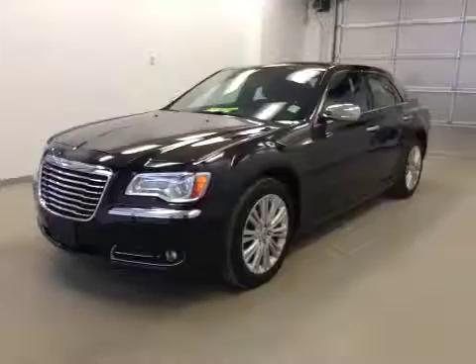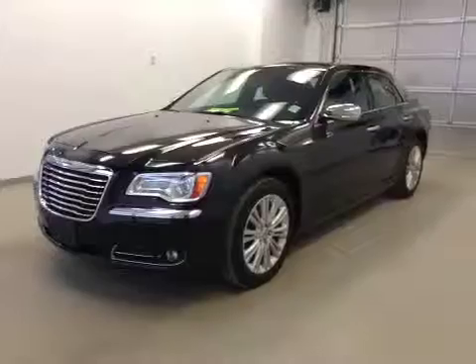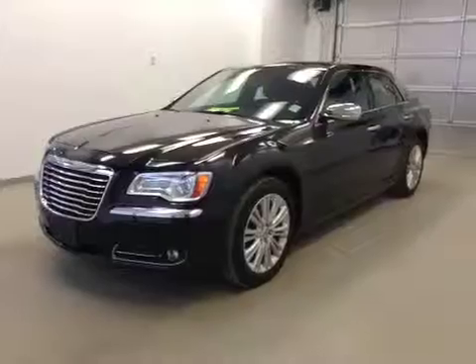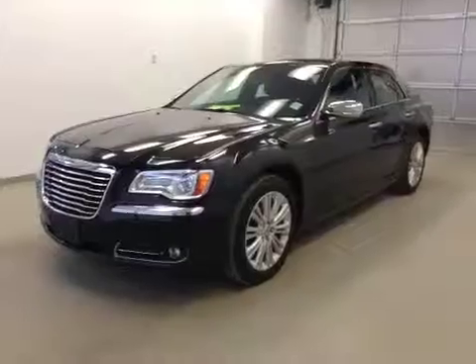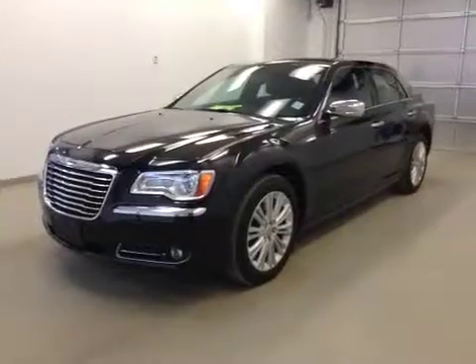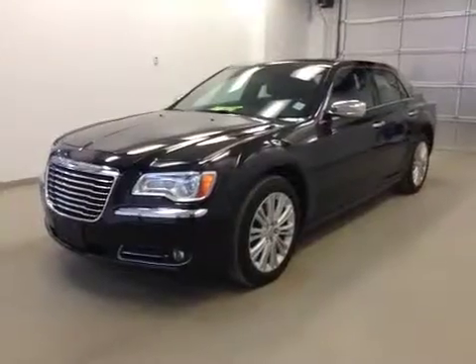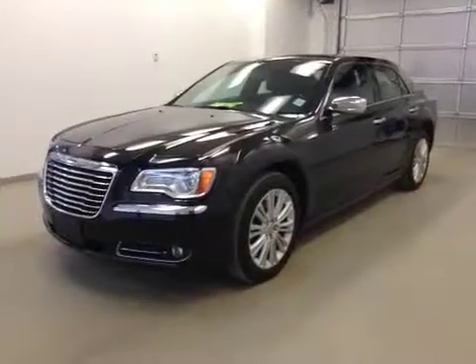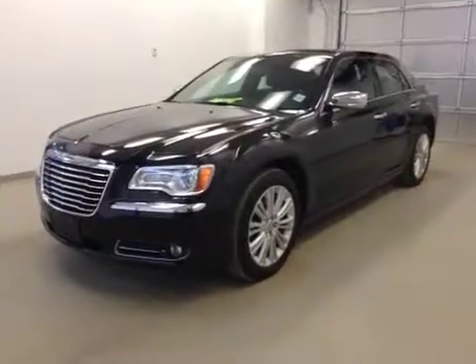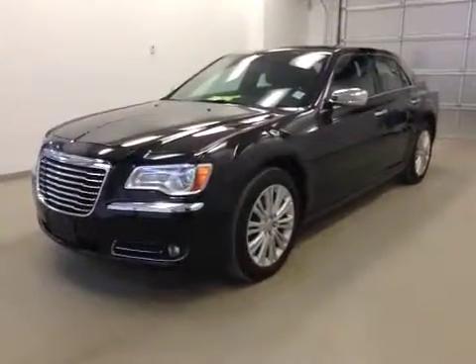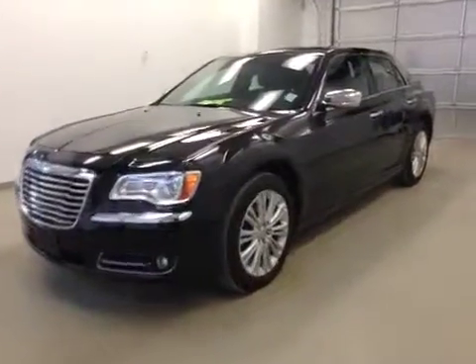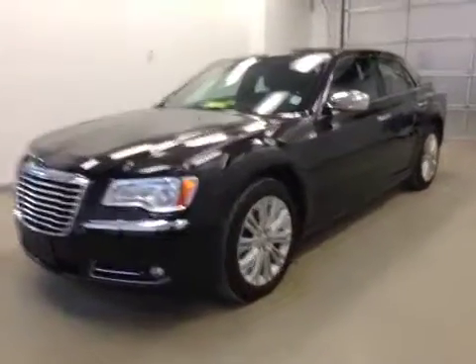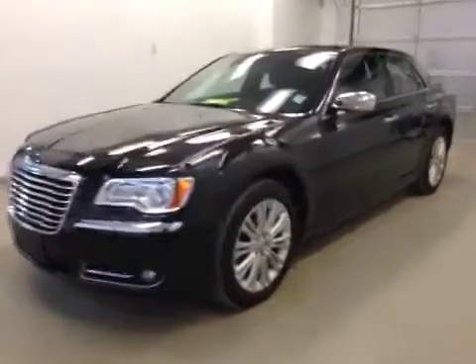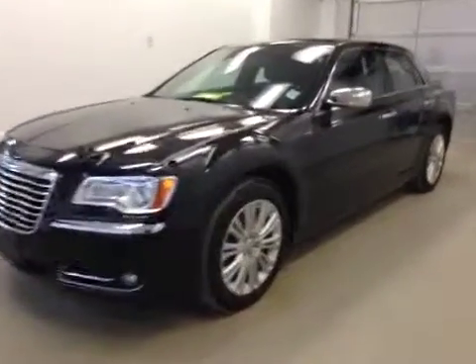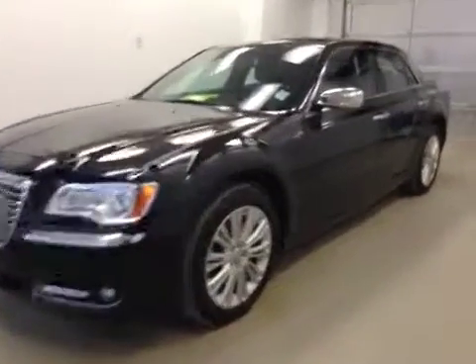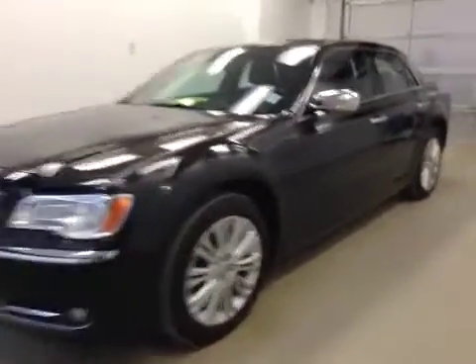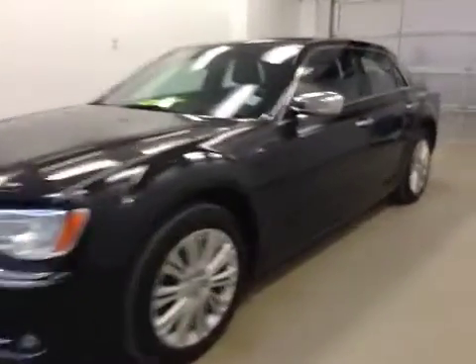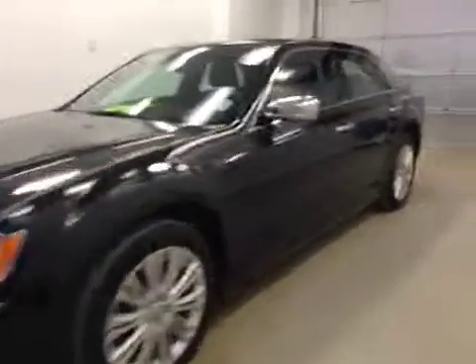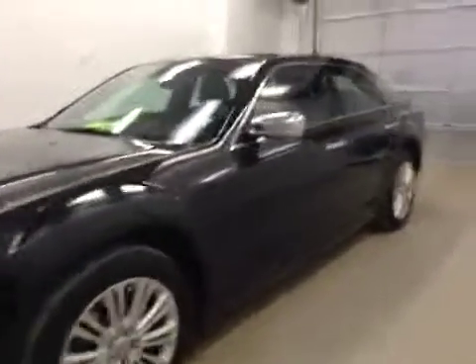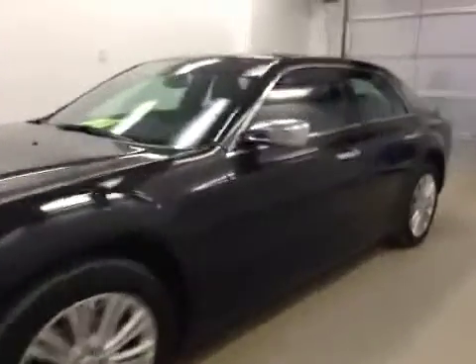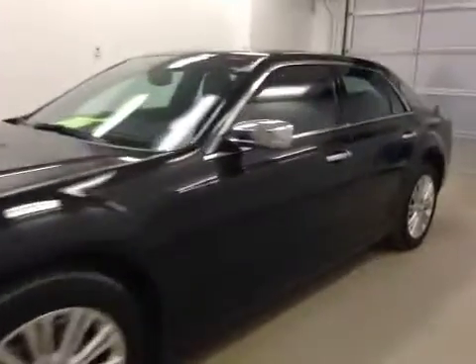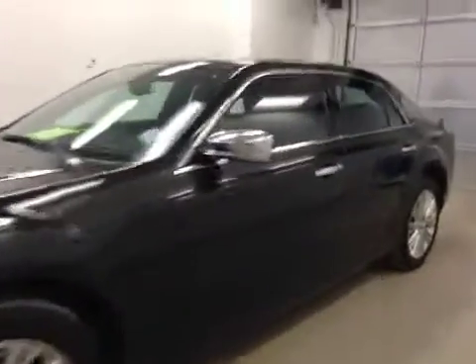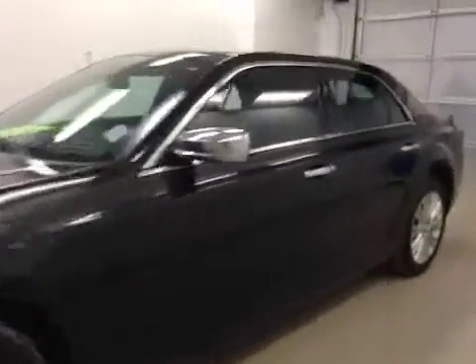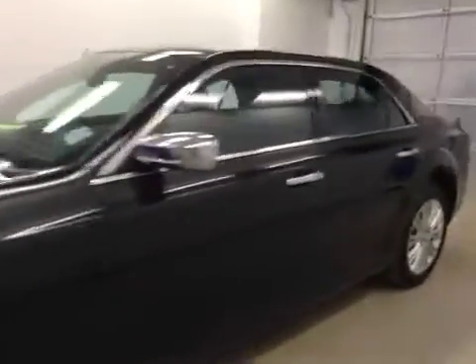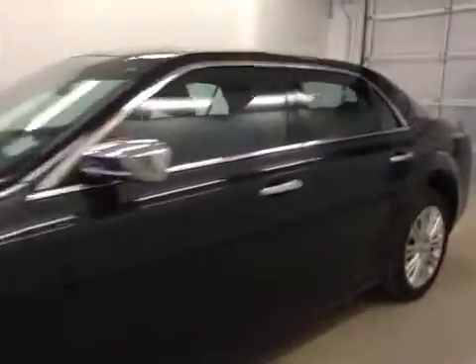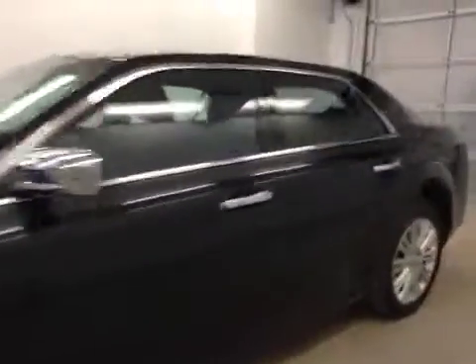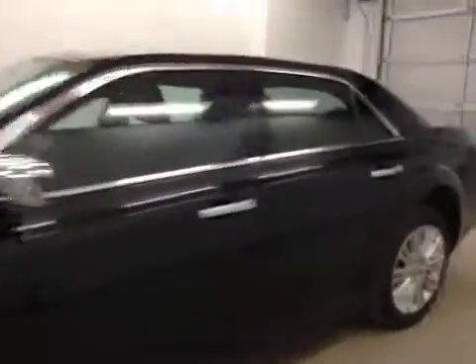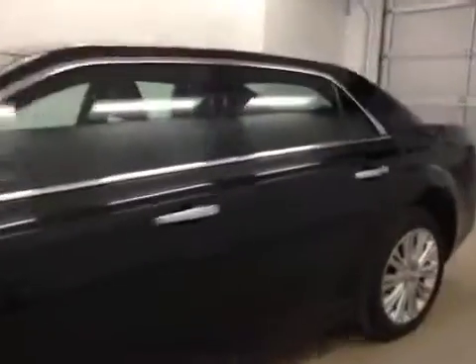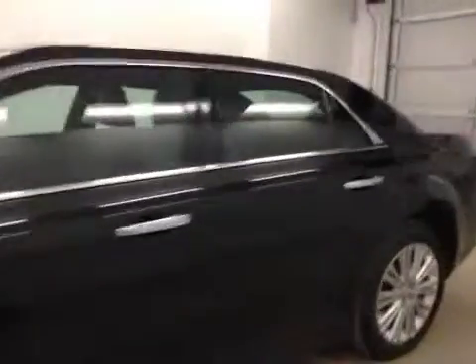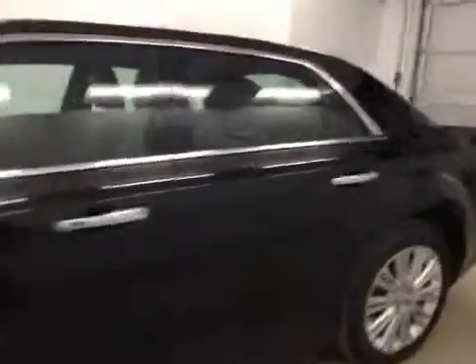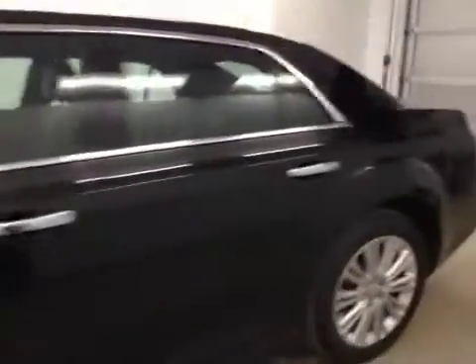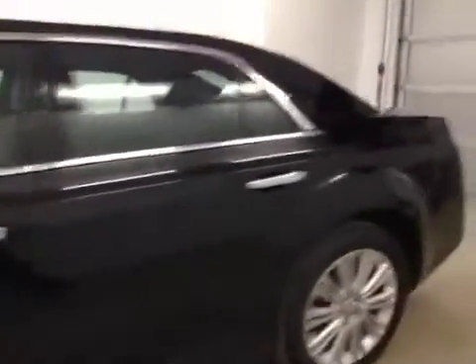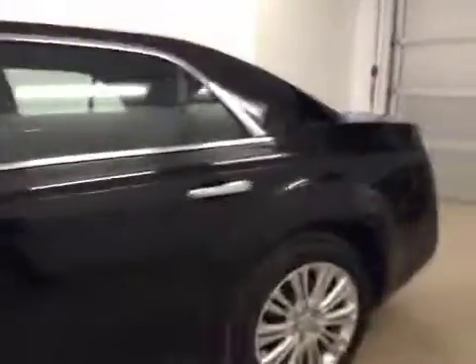This is stock number 2353, a 2014 Chrysler 300.